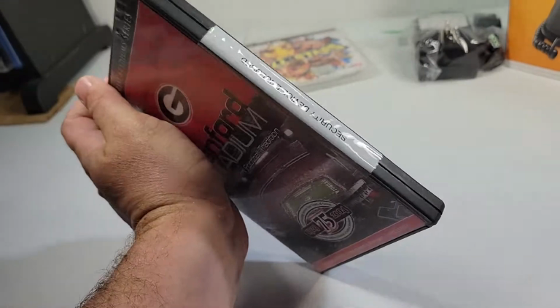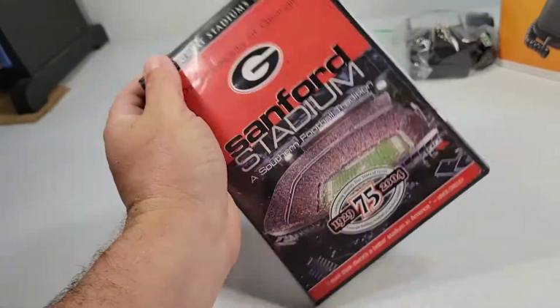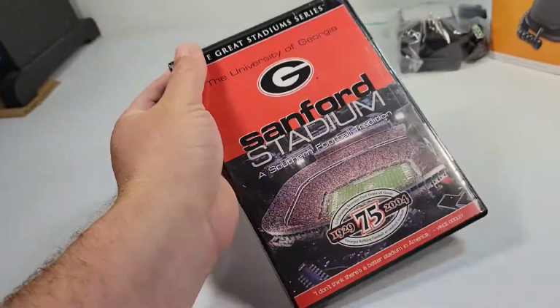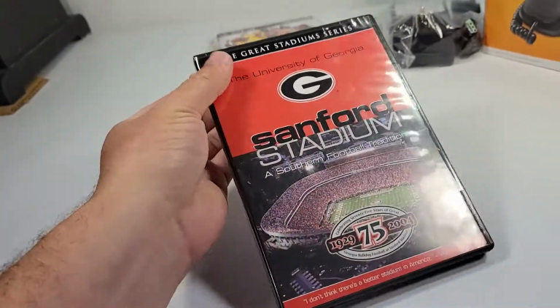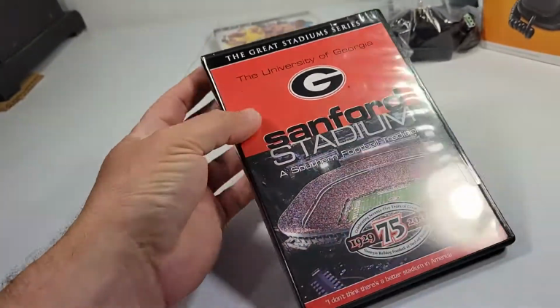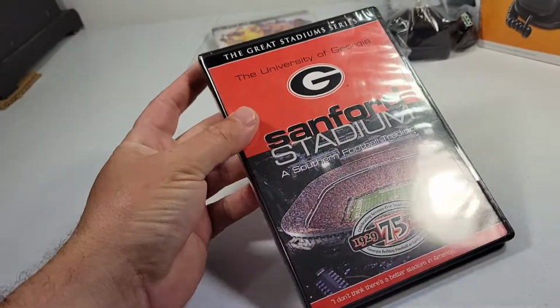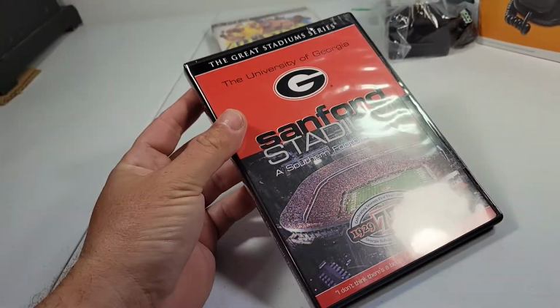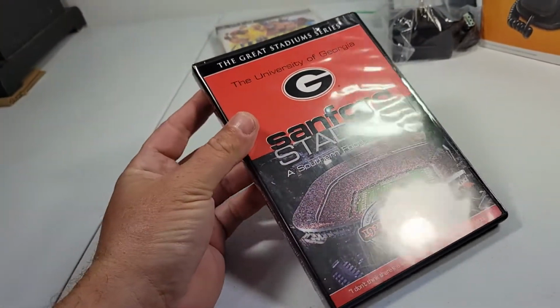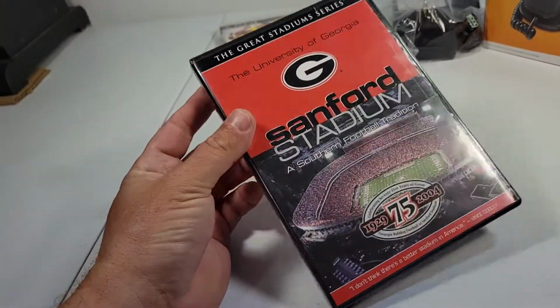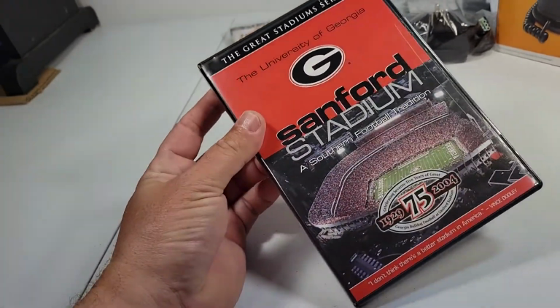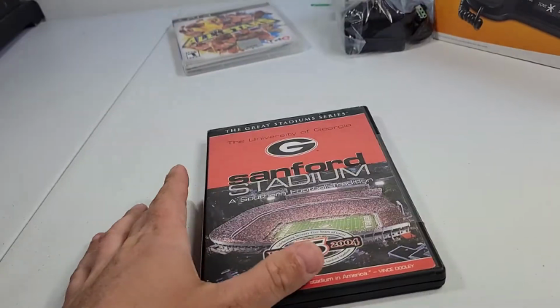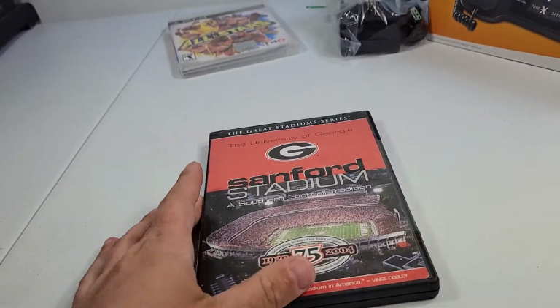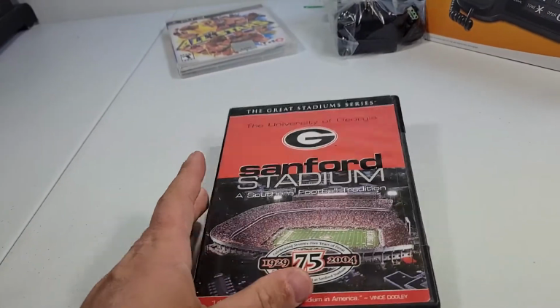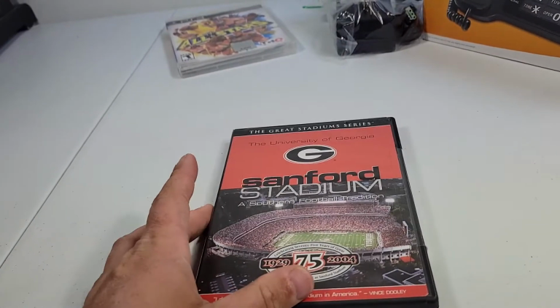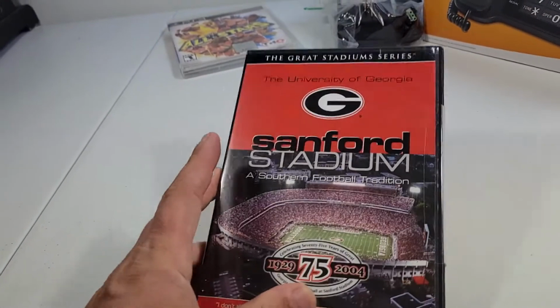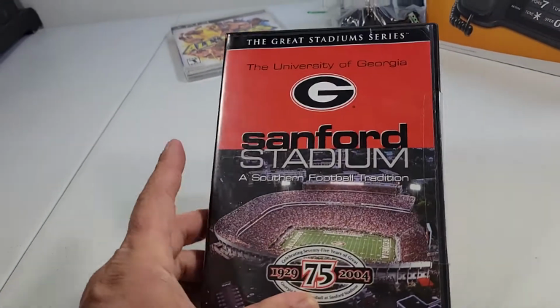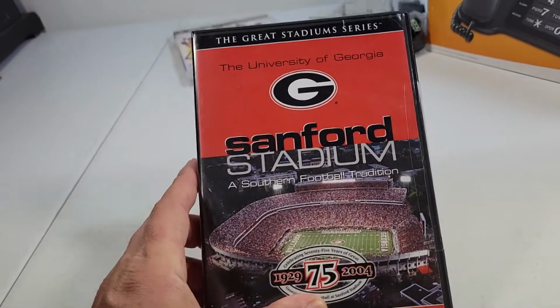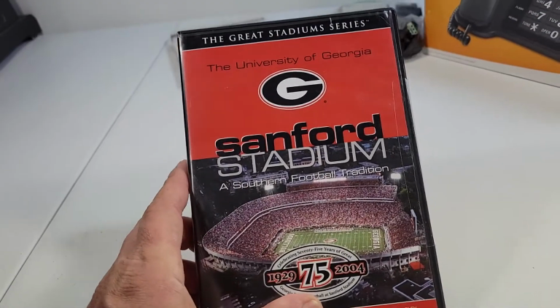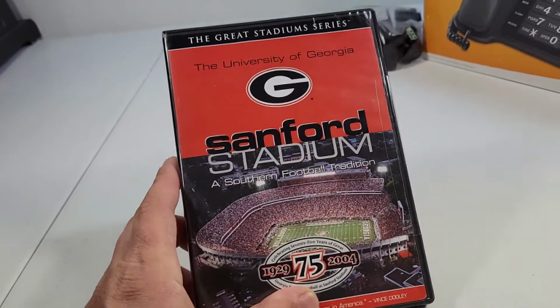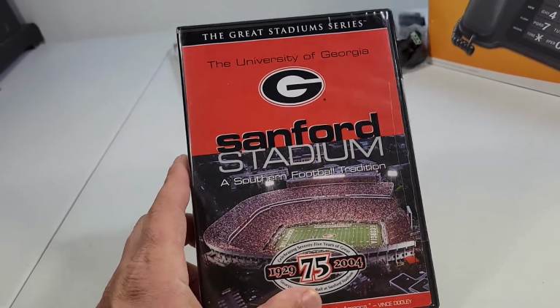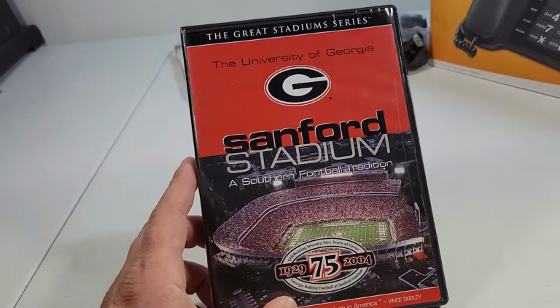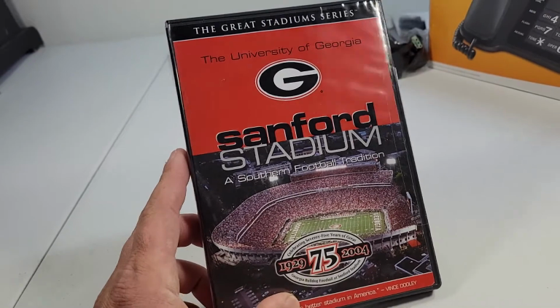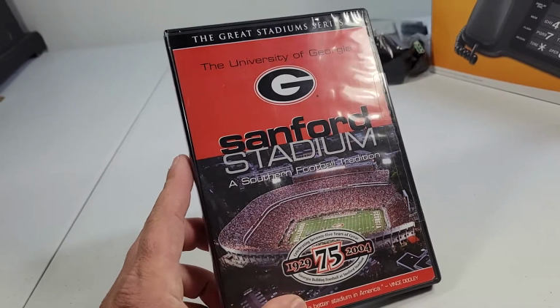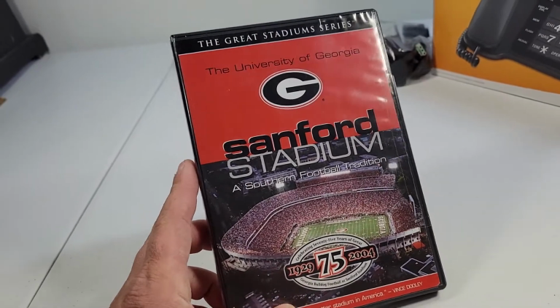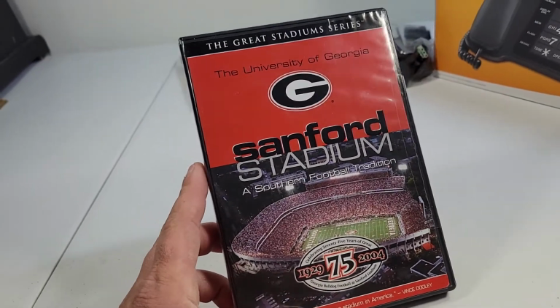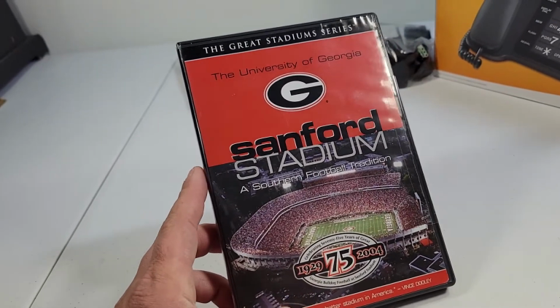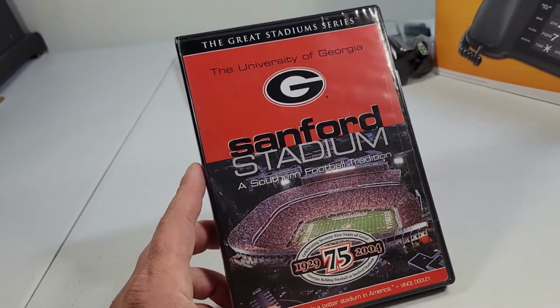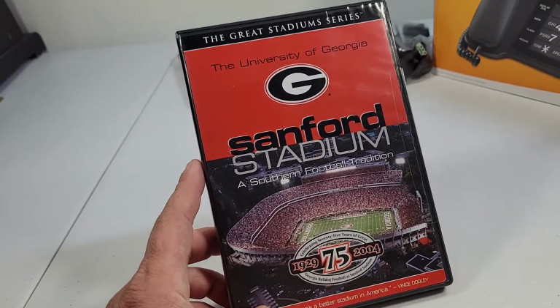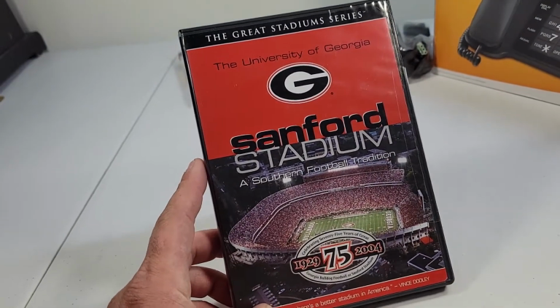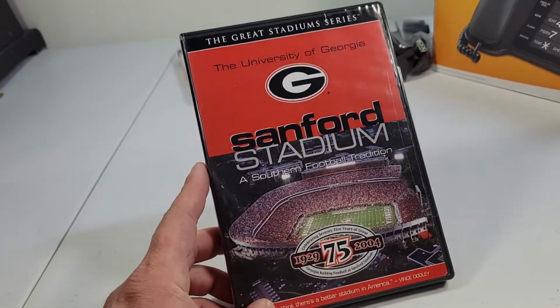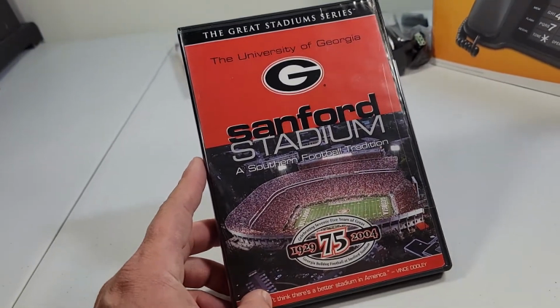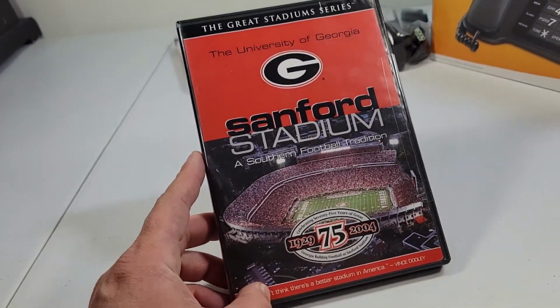Also on the media shelf, sold this UGA Sanford Stadium DVD, also sealed. Bought at Goodwill for $1, and that sold for $9.99 with free shipping. It'll go media mail, so I'll make about $6 on it.